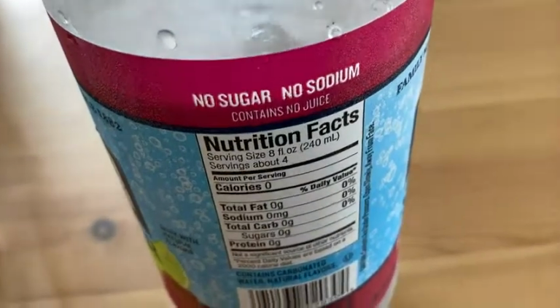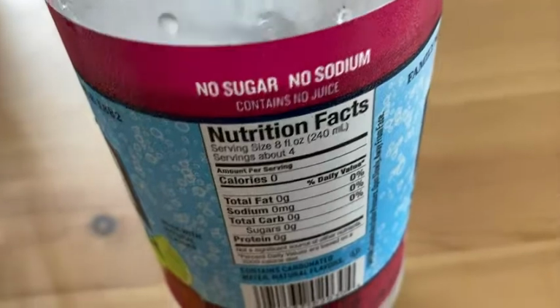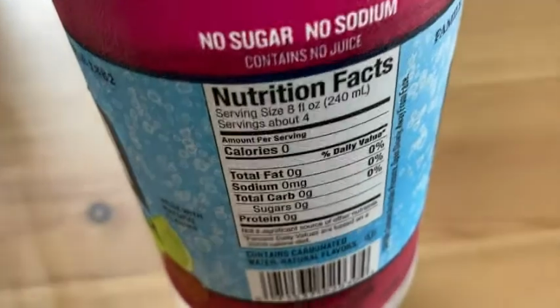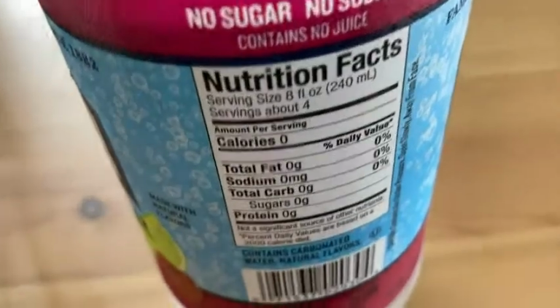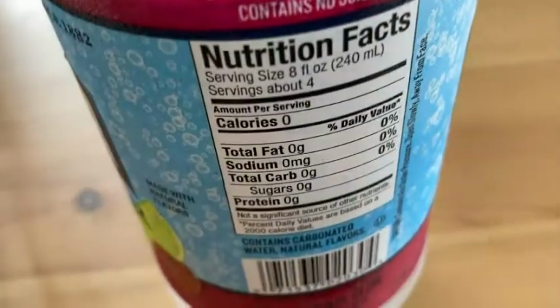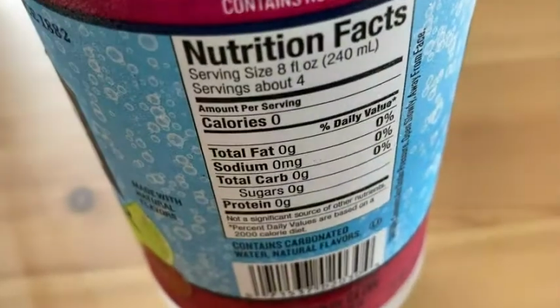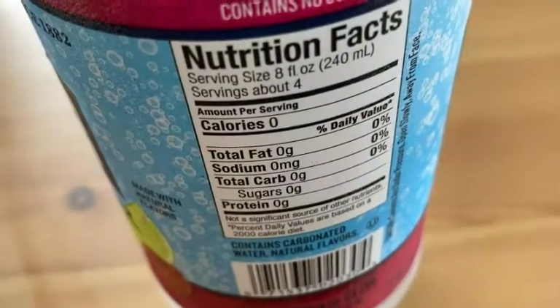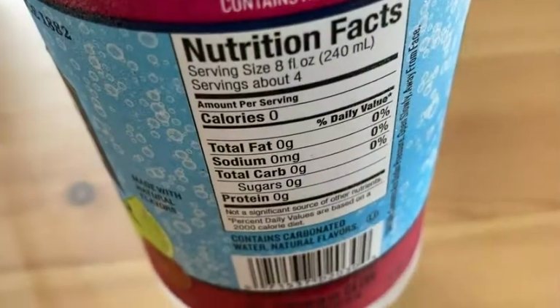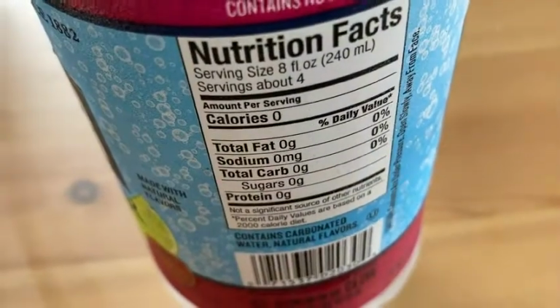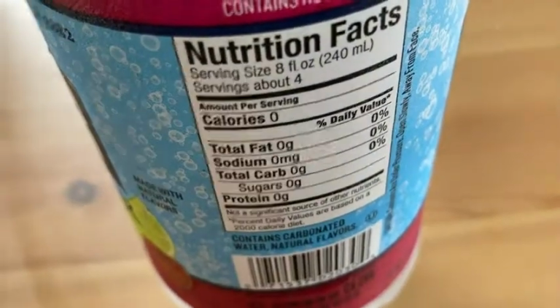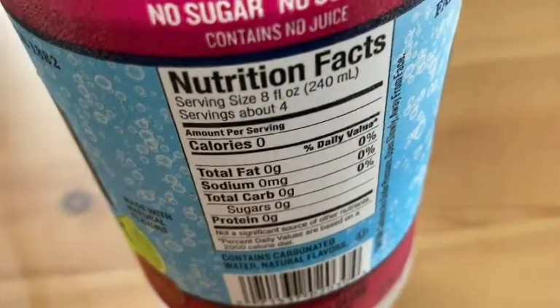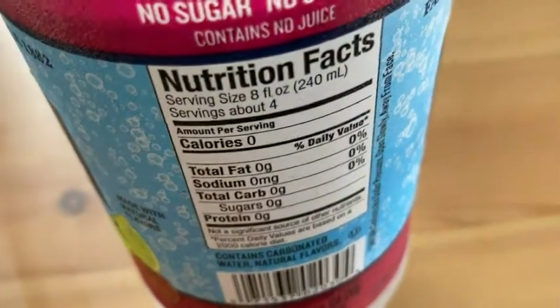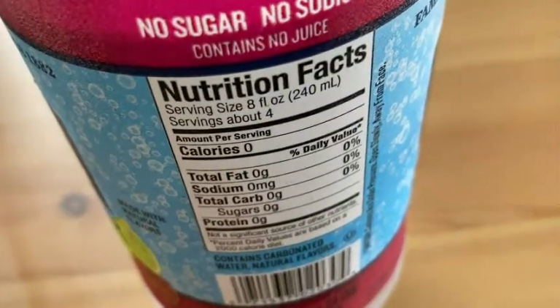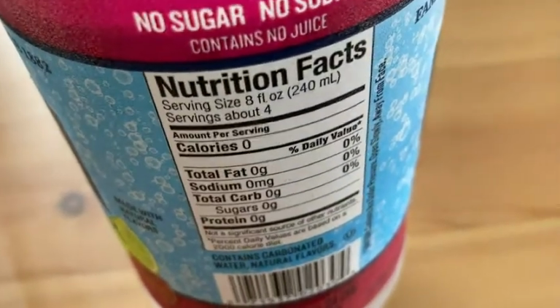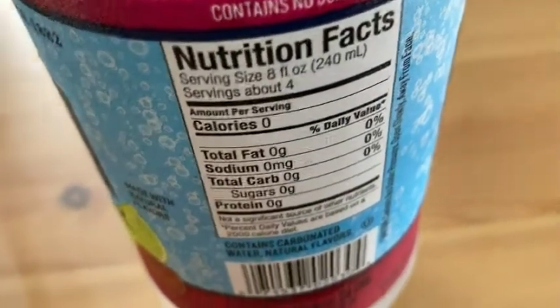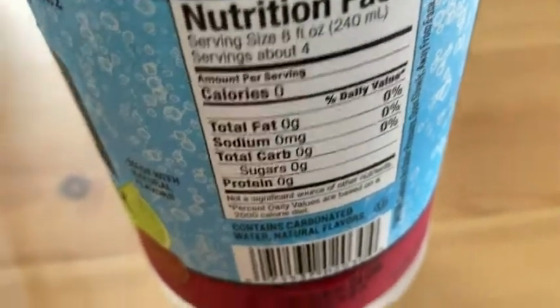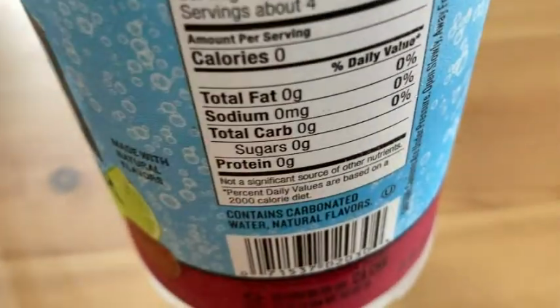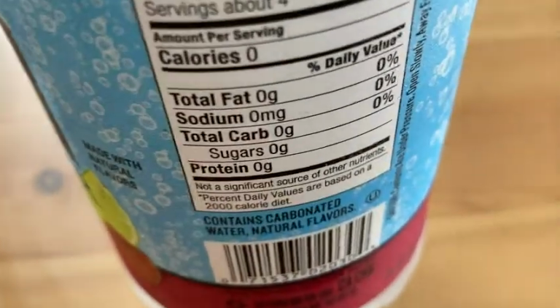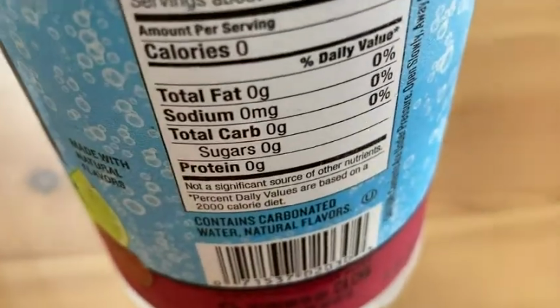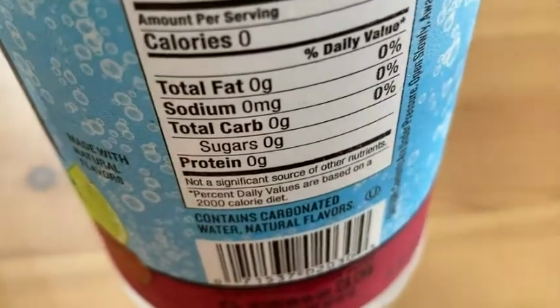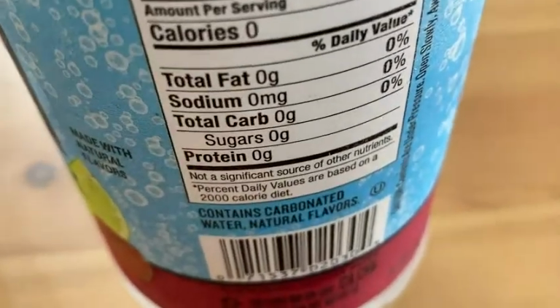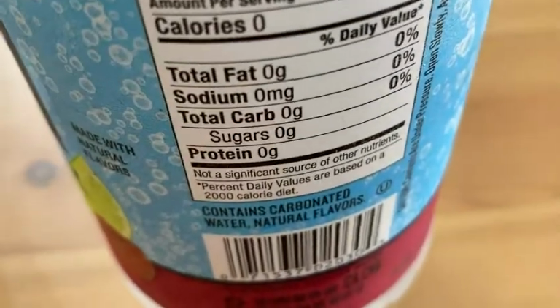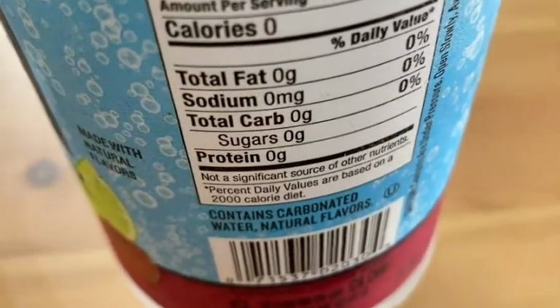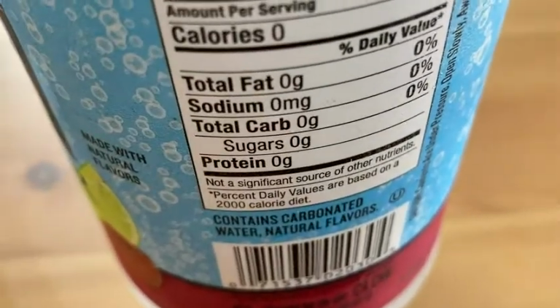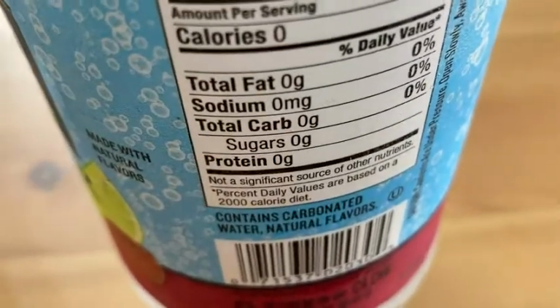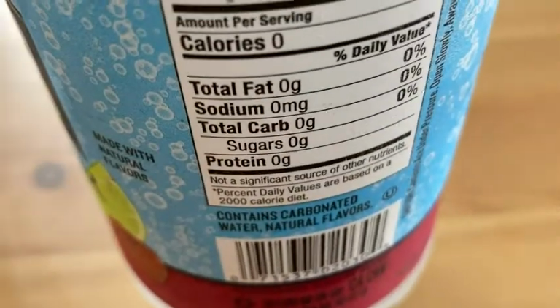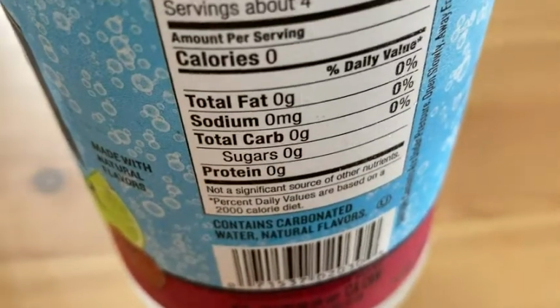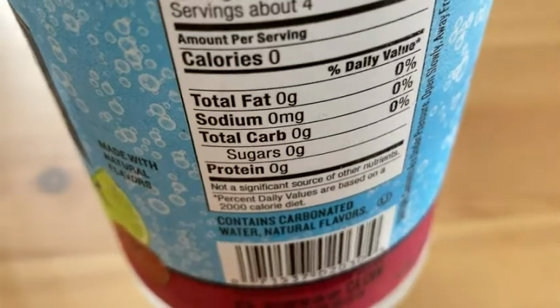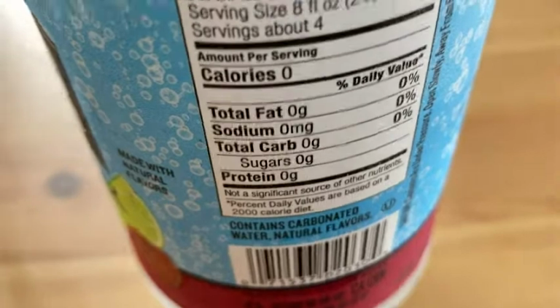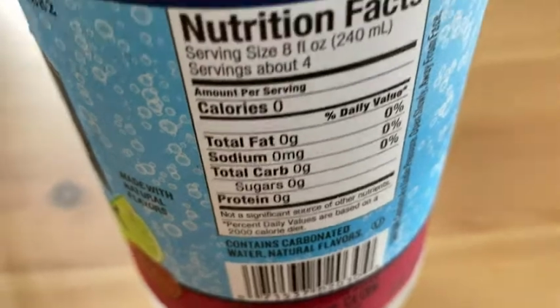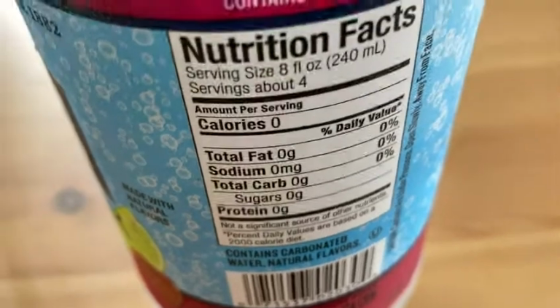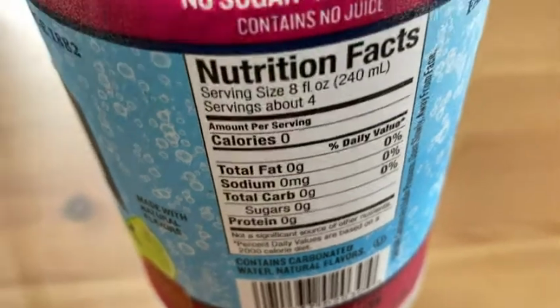Oh yeah, it's pretty good. Yeah, it's good. I like that. It just has carbonated water, natural flavors, and no sugars.